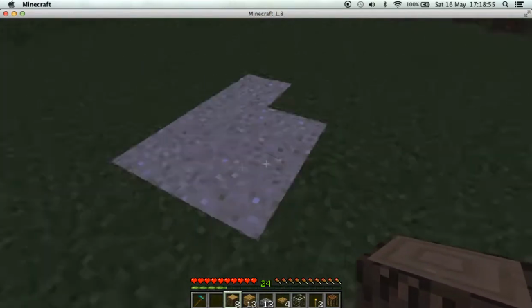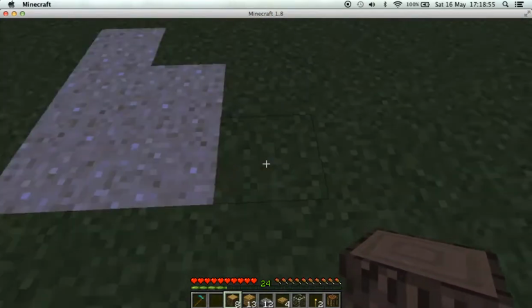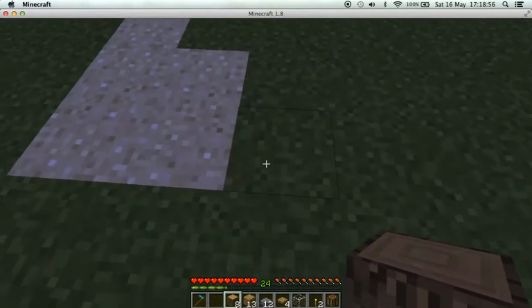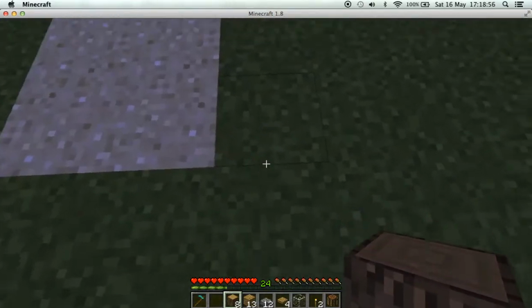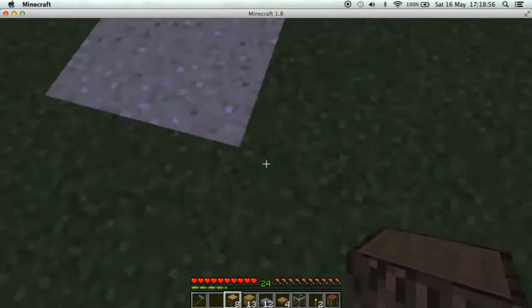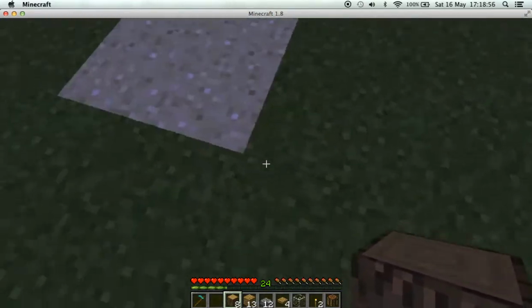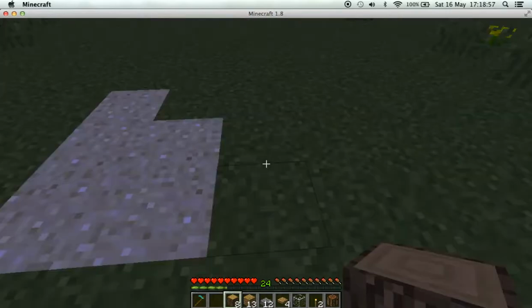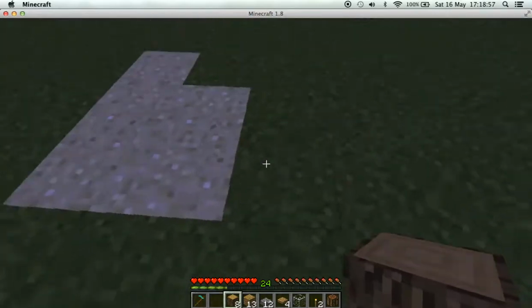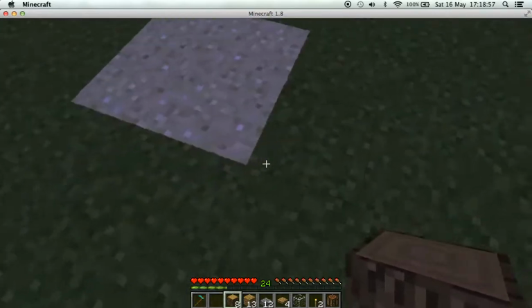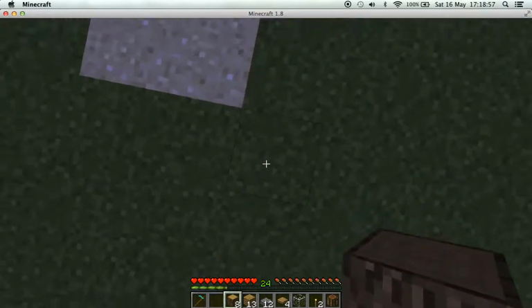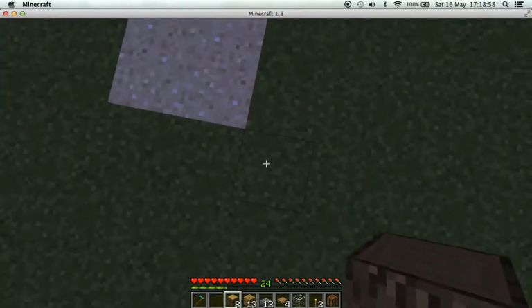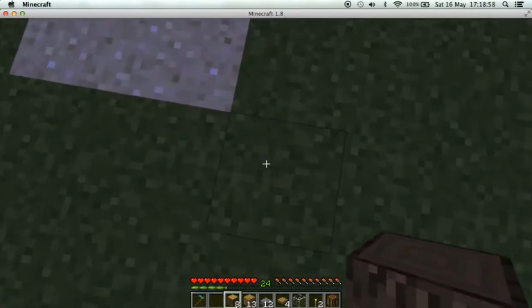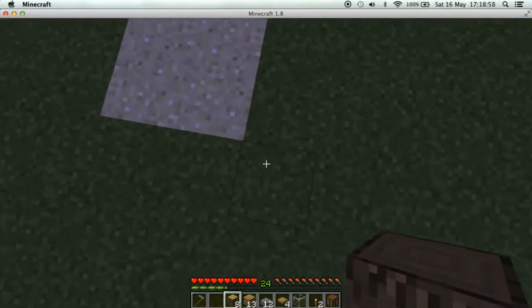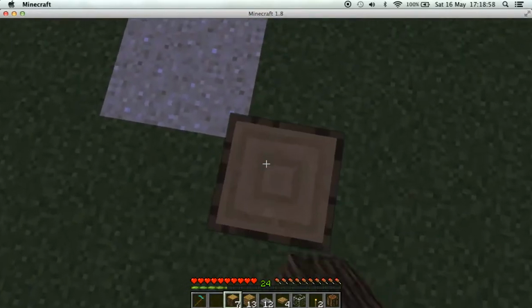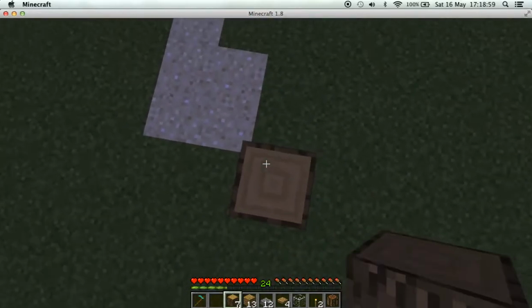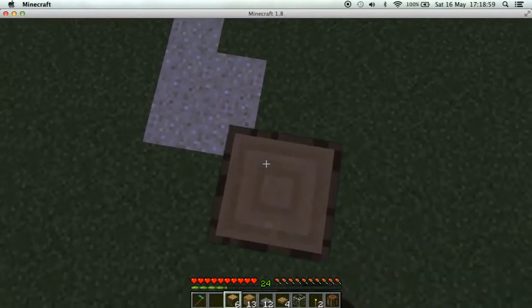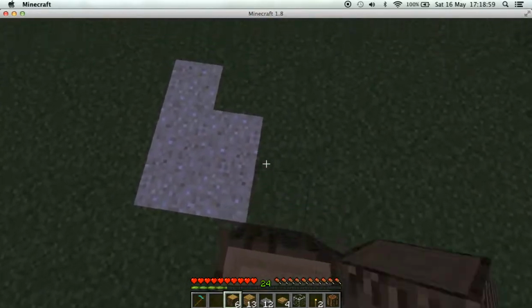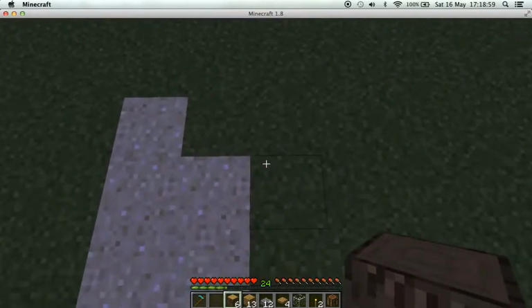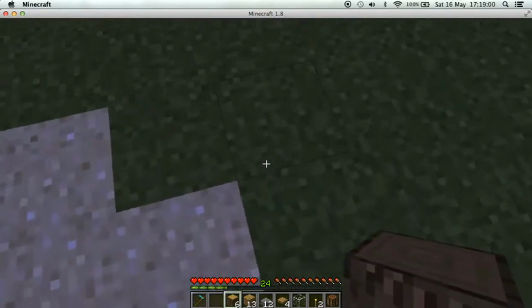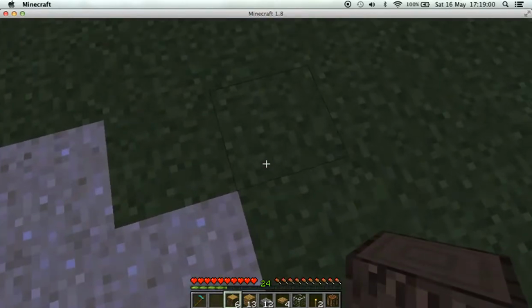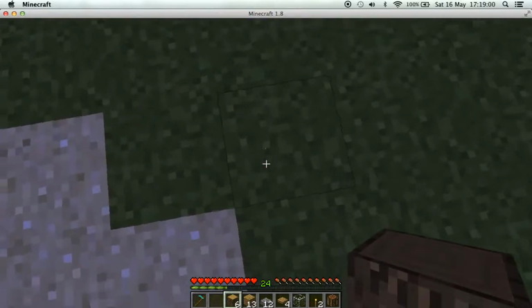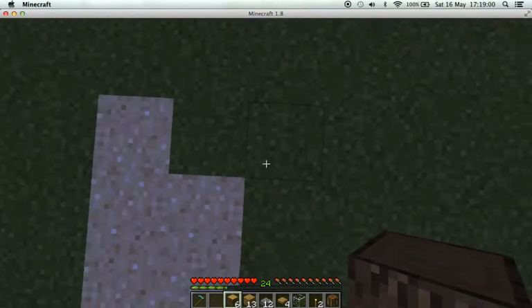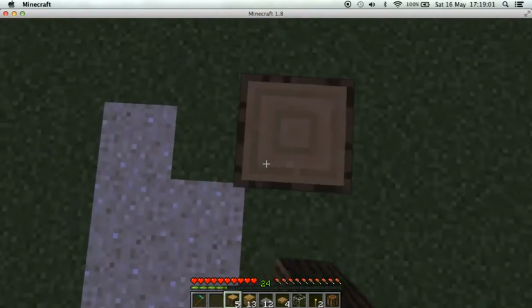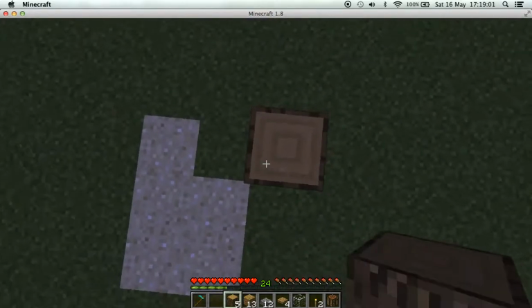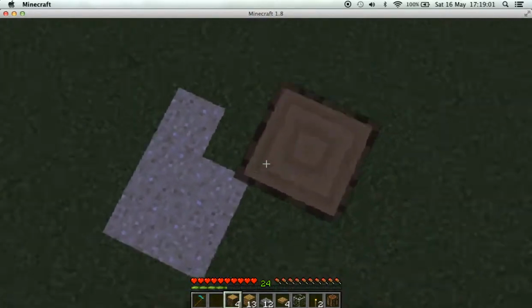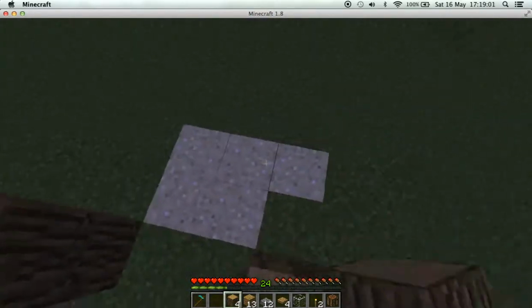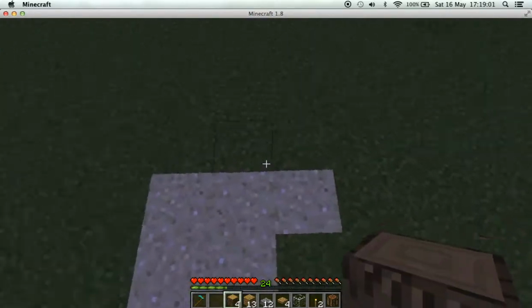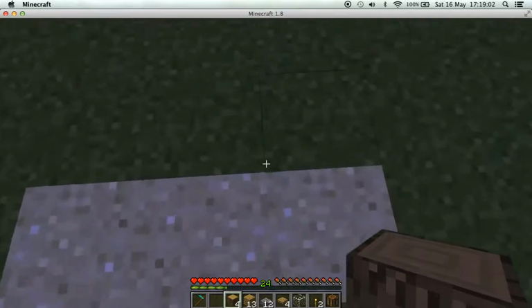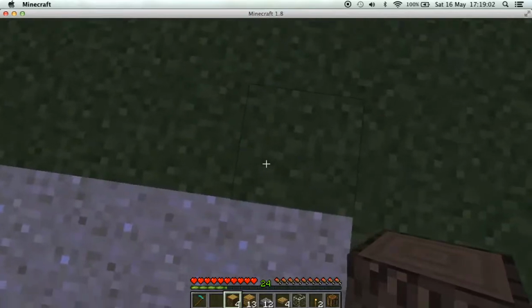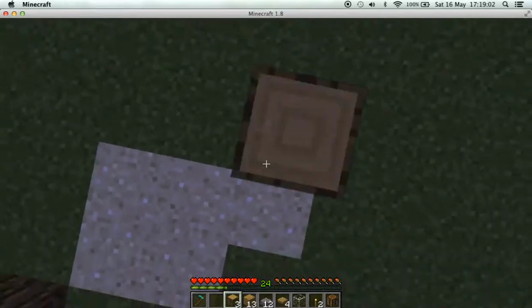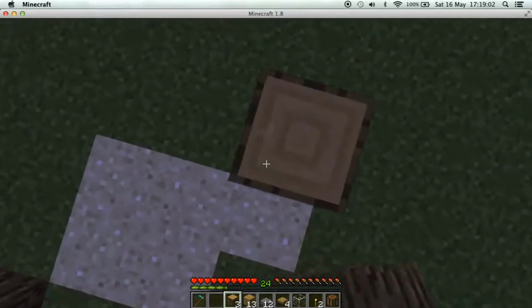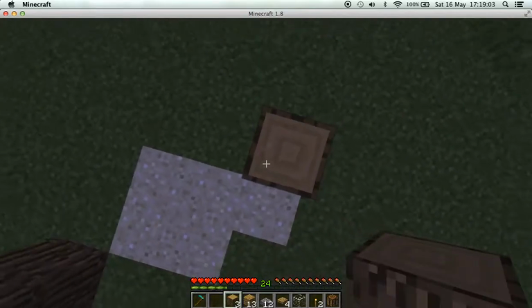Next we take the pillars so we can have something to hold up a roof with and something to put a wall on — that's just two blocks up from each side.